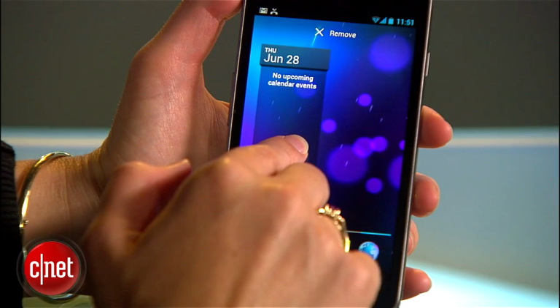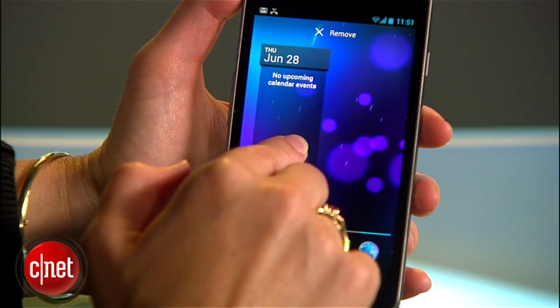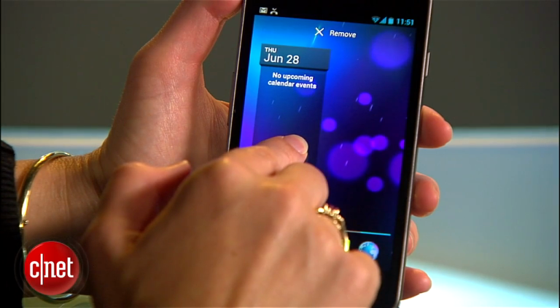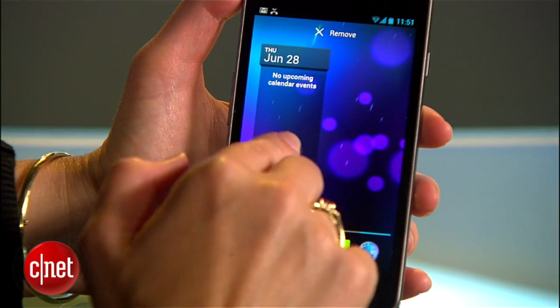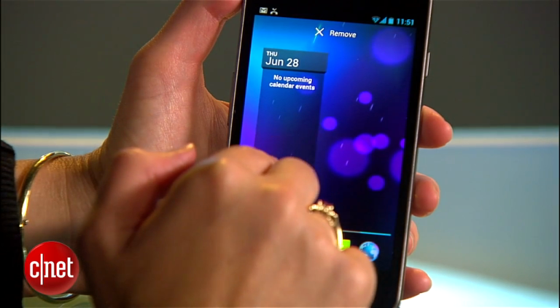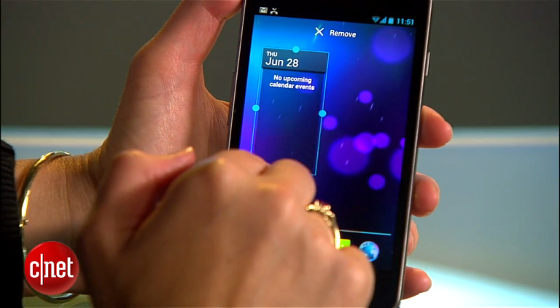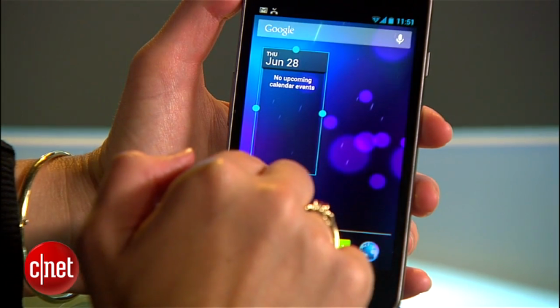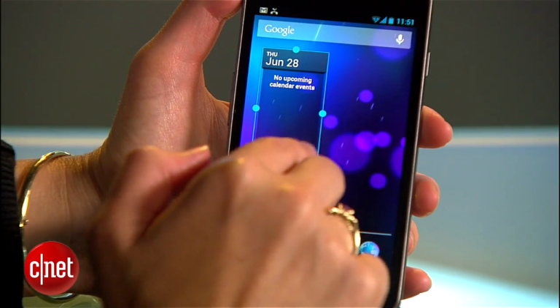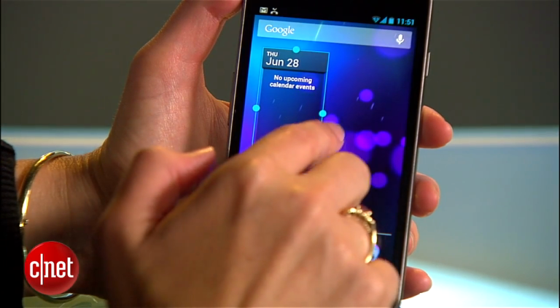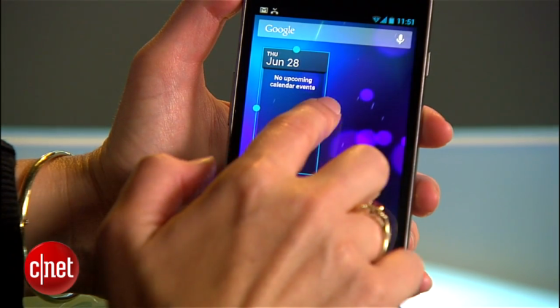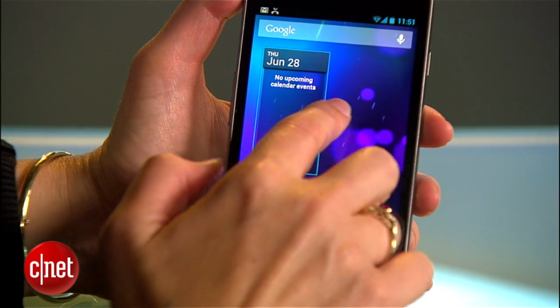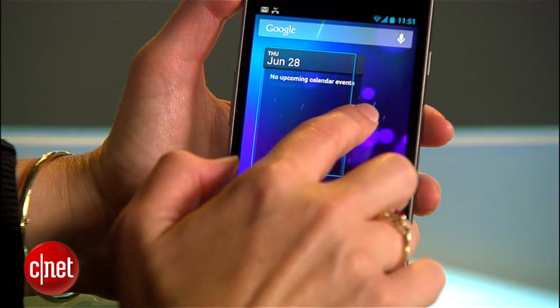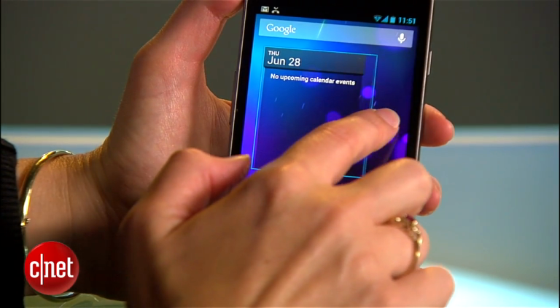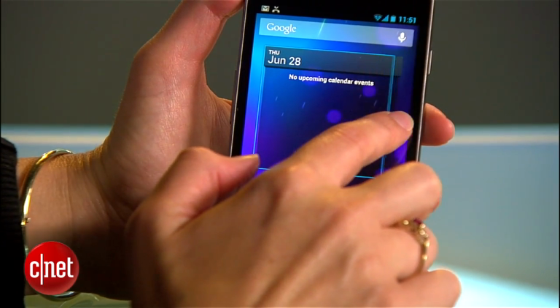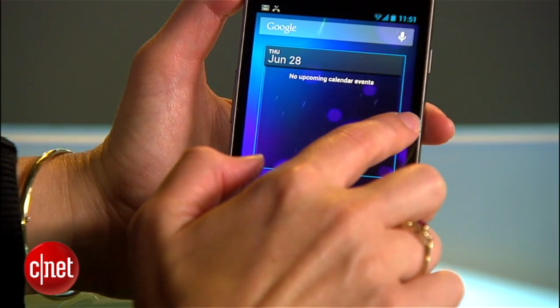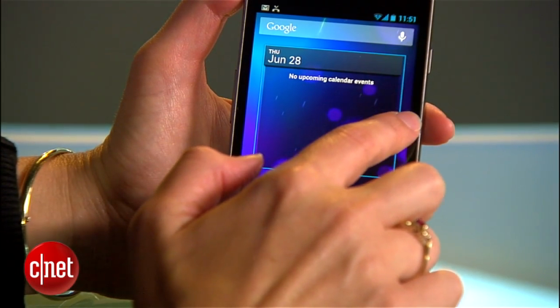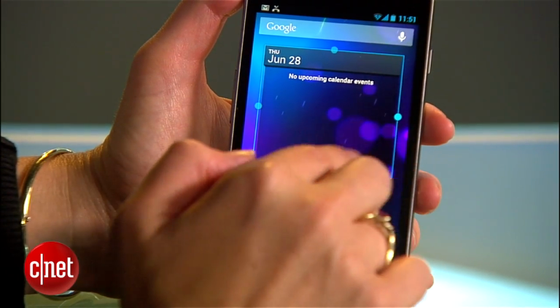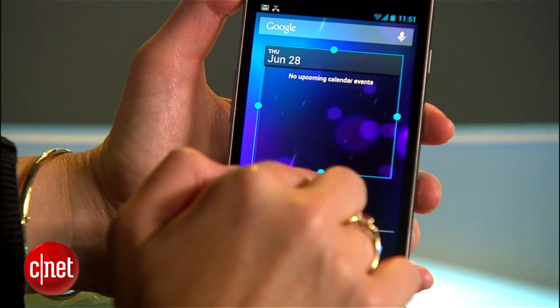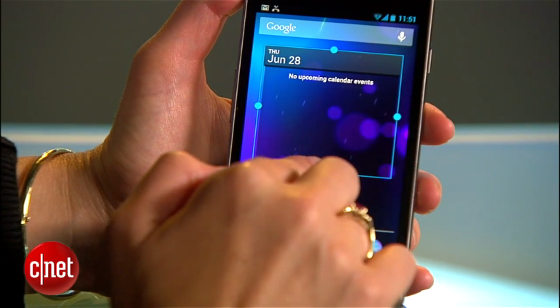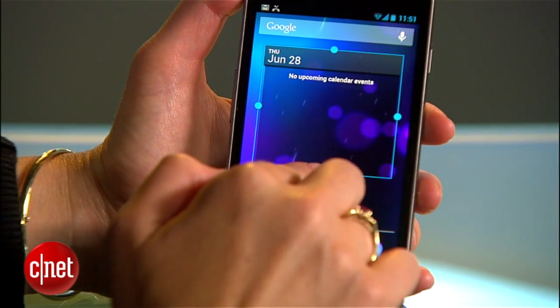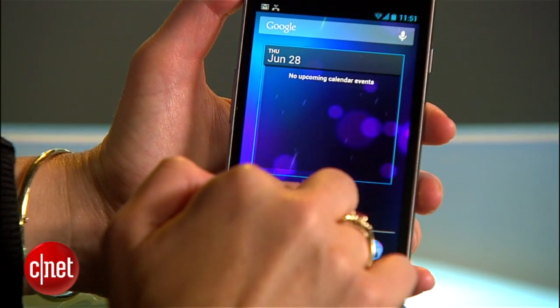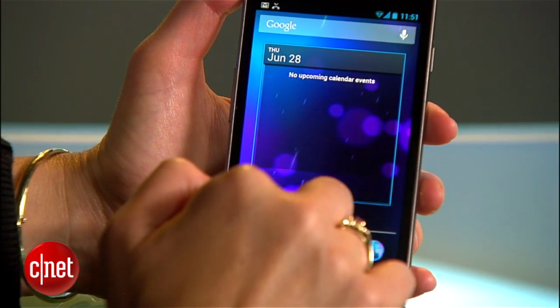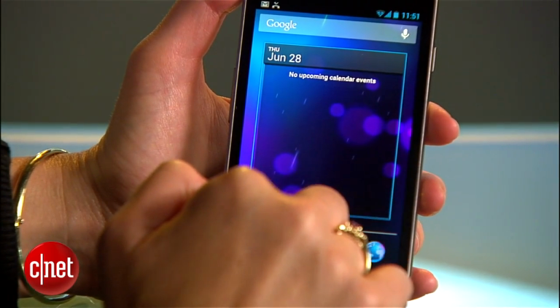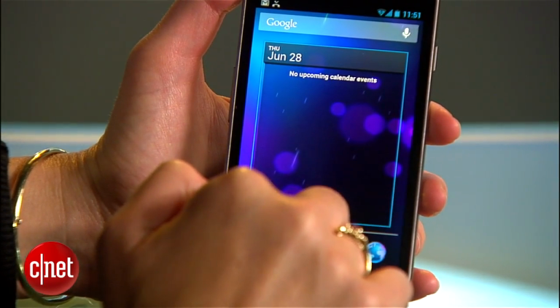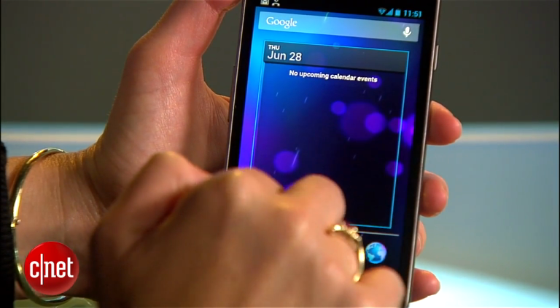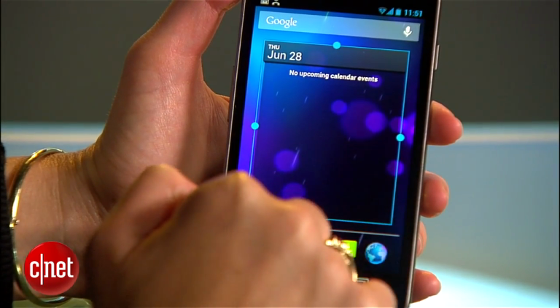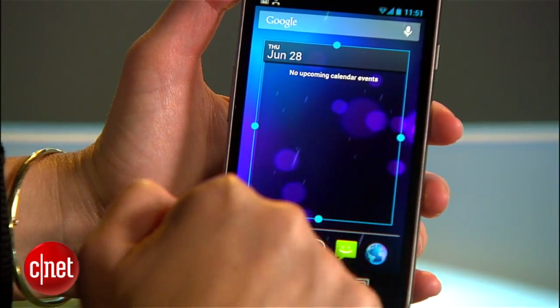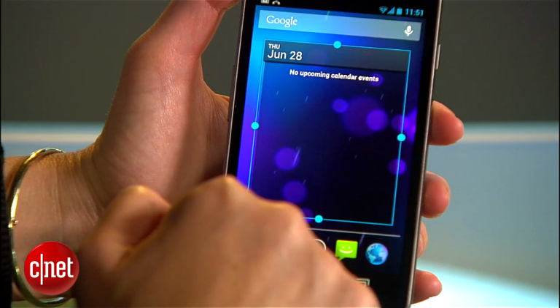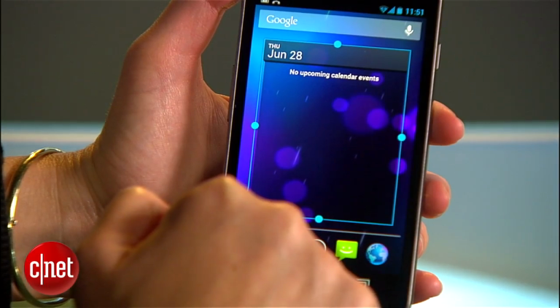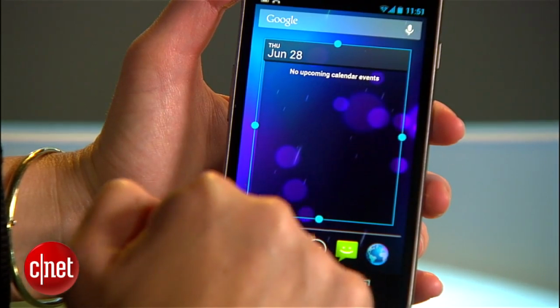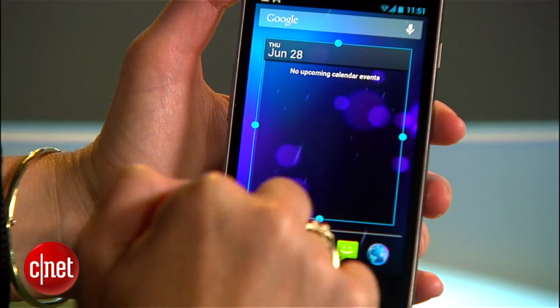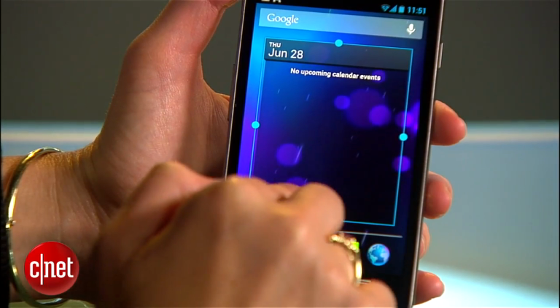If you like widgets, then you're going to love that certain ones are now resizable, as long as you have space for them on any given home screen.